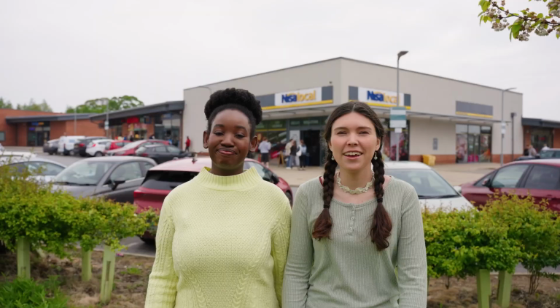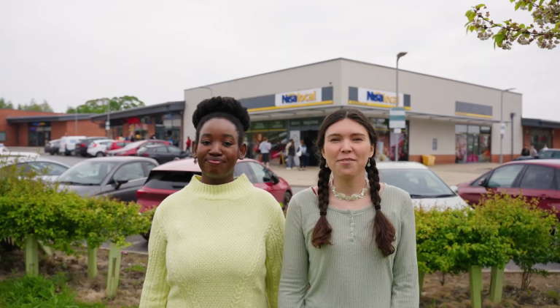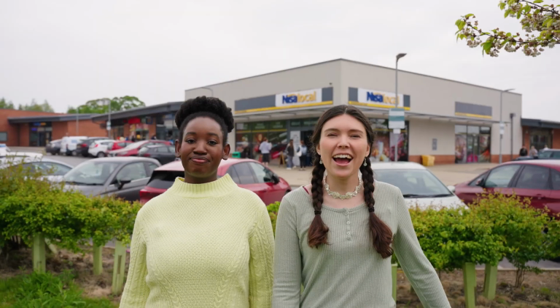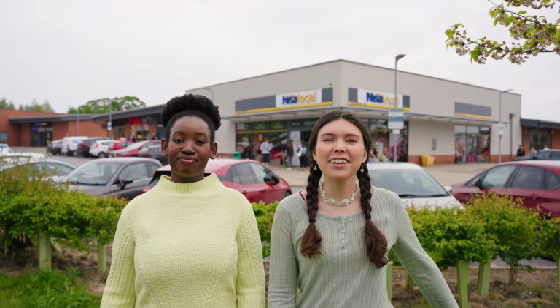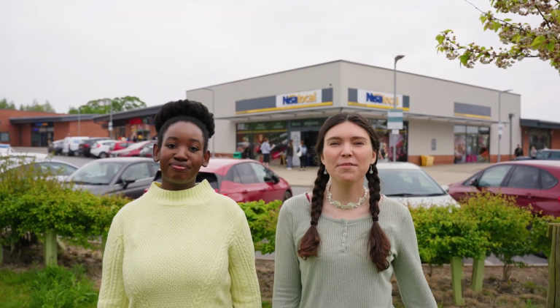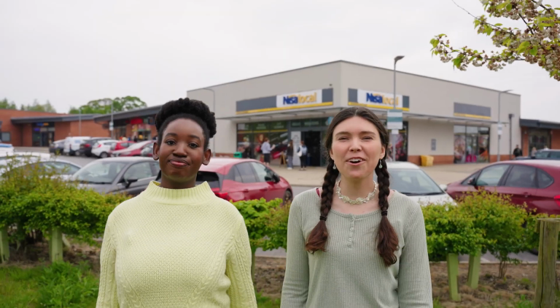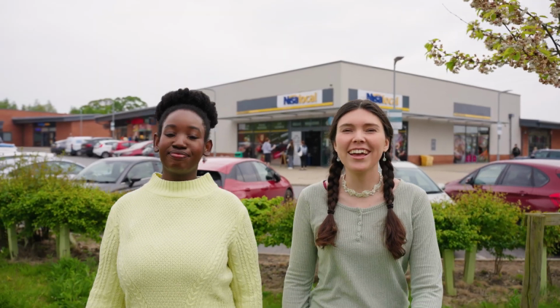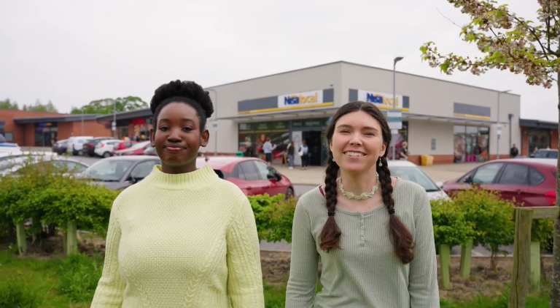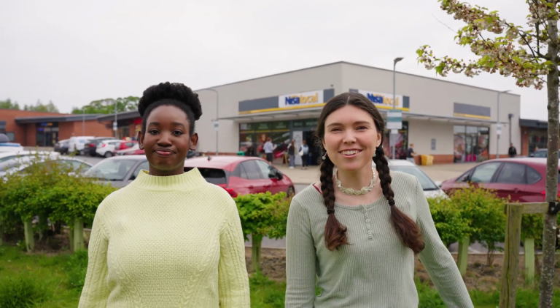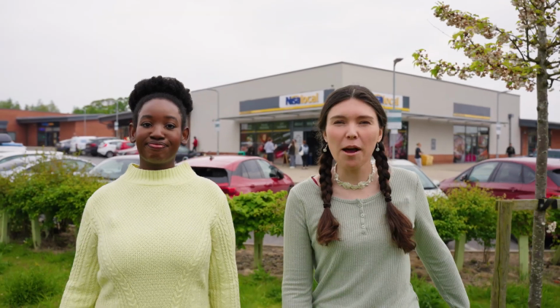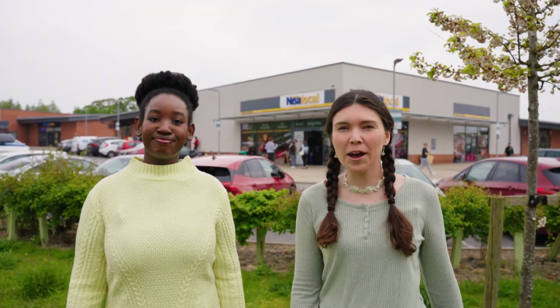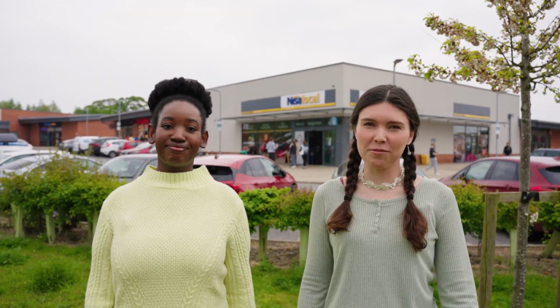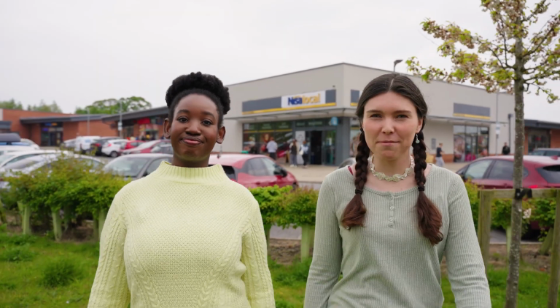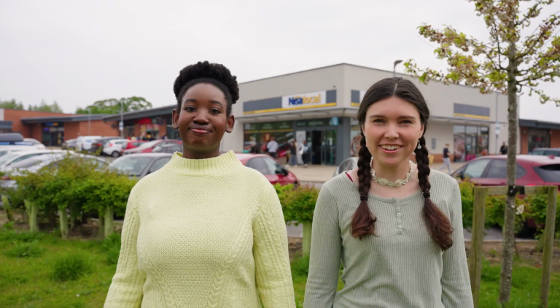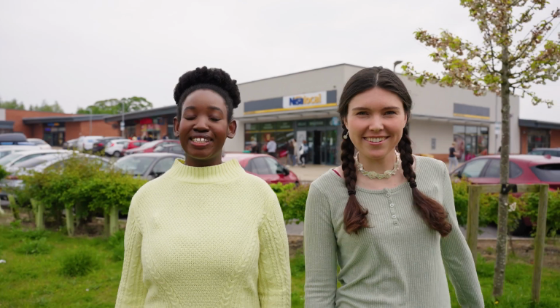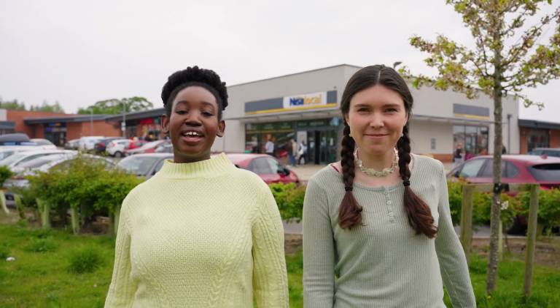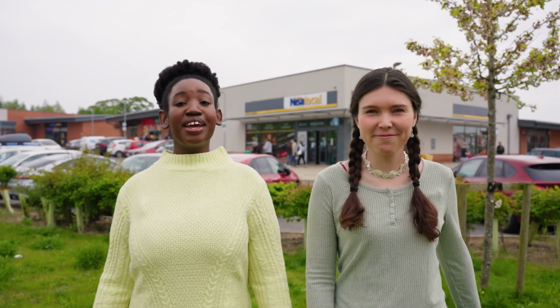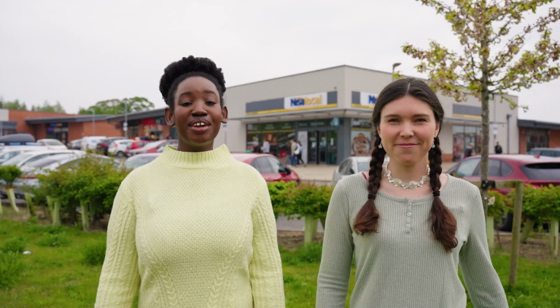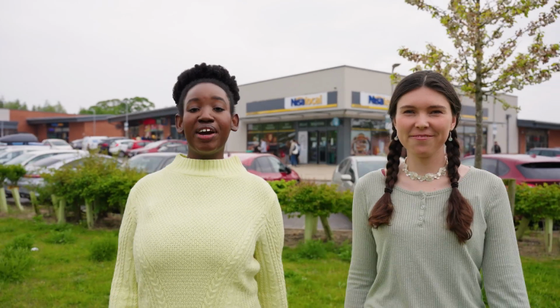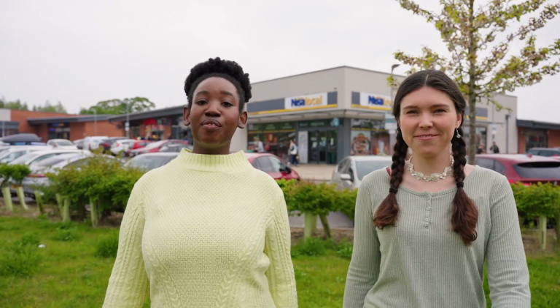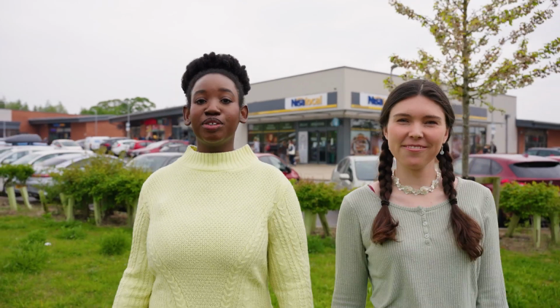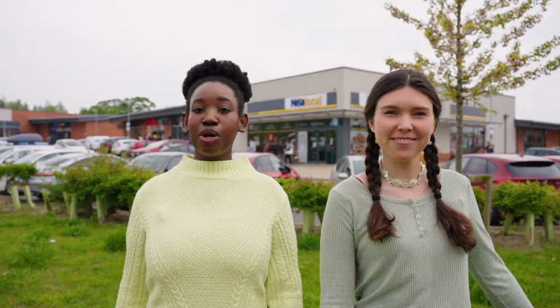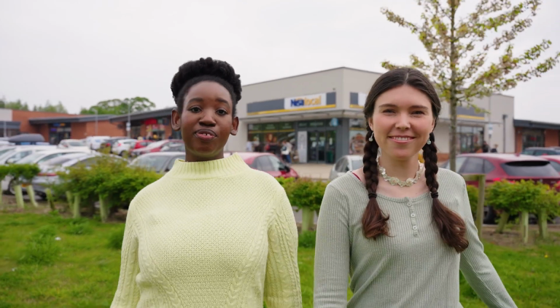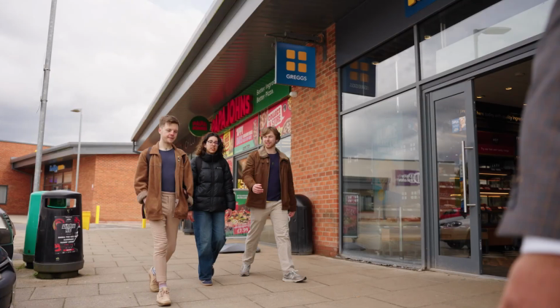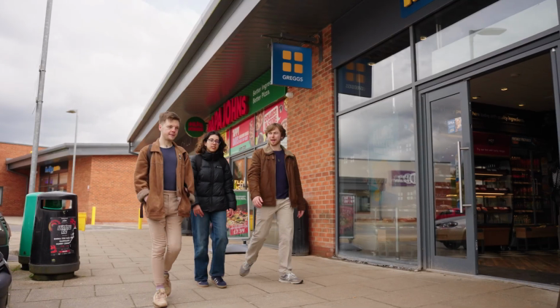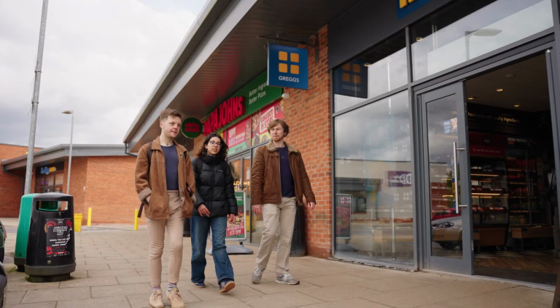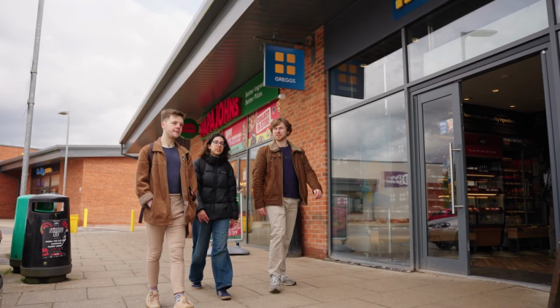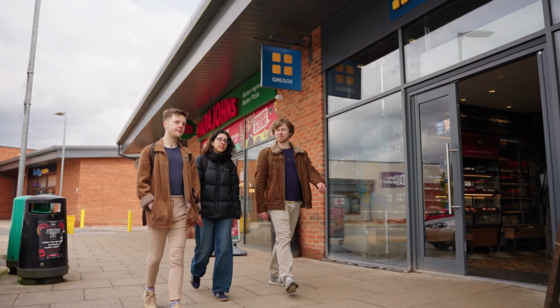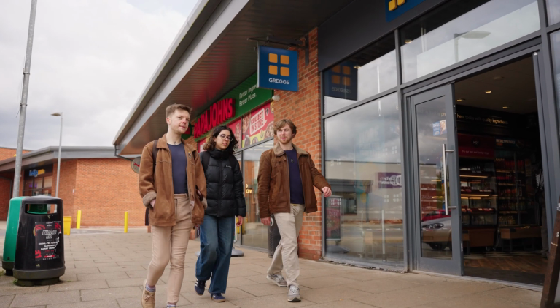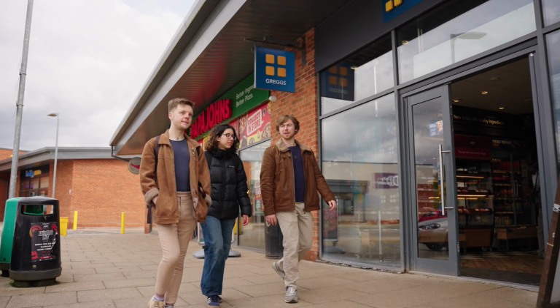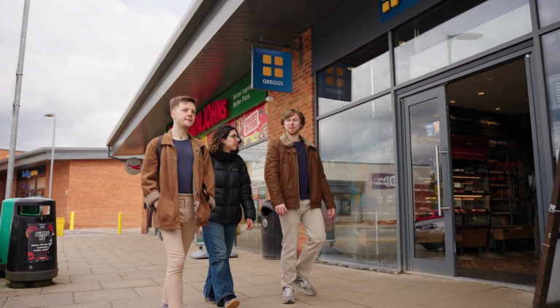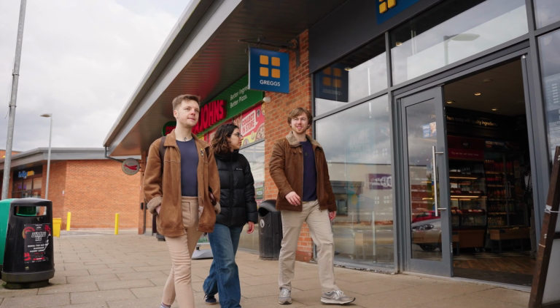We're now at Kimberlow Hill, the shopping hub of Campus East. Here you can find a range of shops and food outlets, as well as a medical centre.